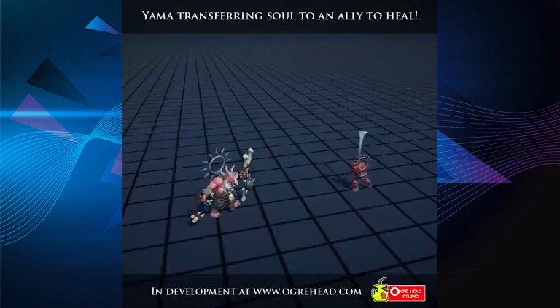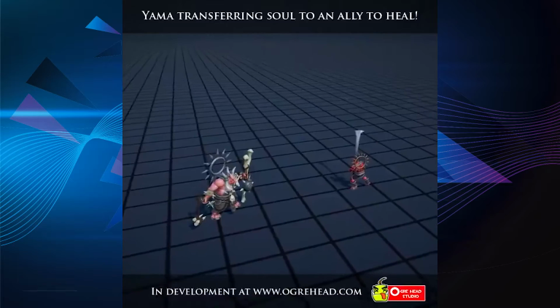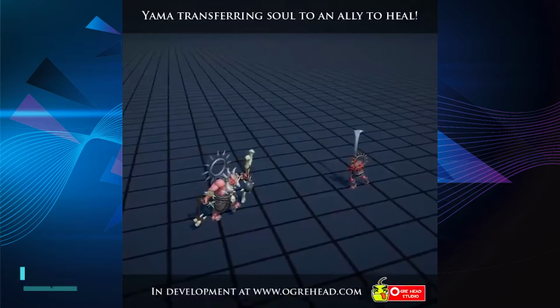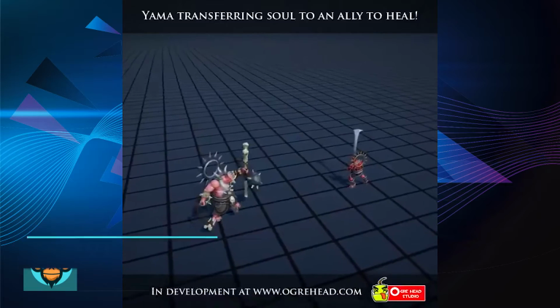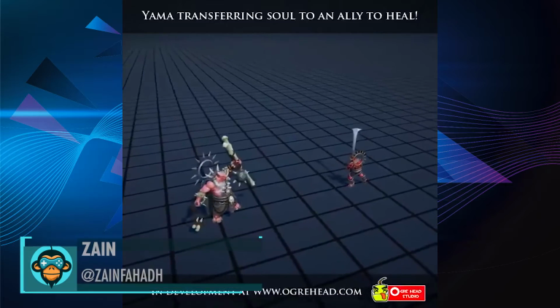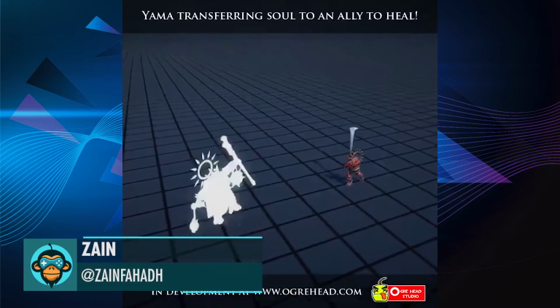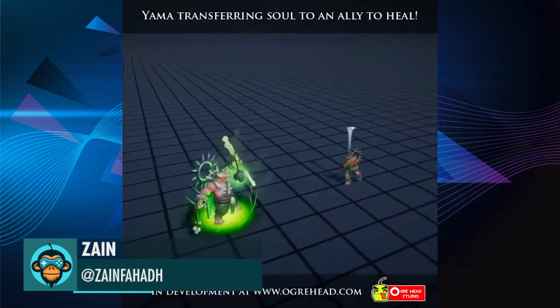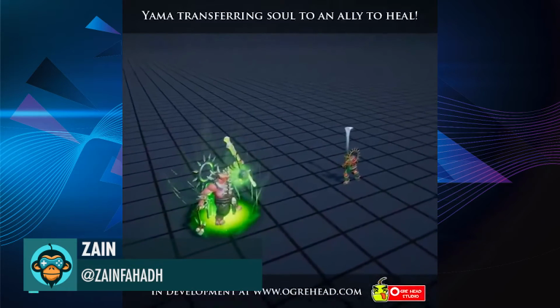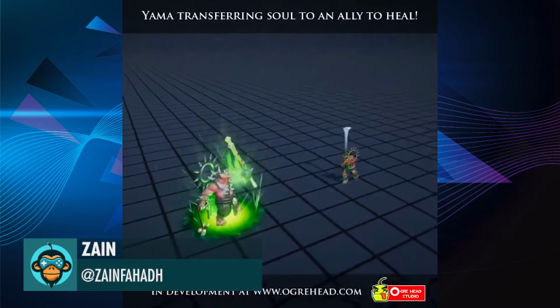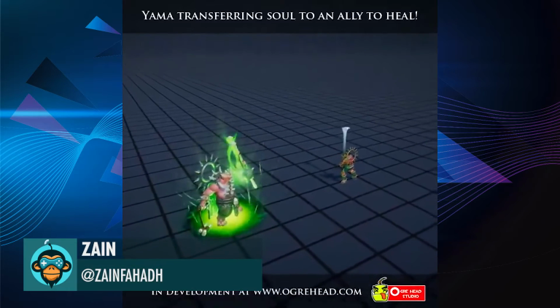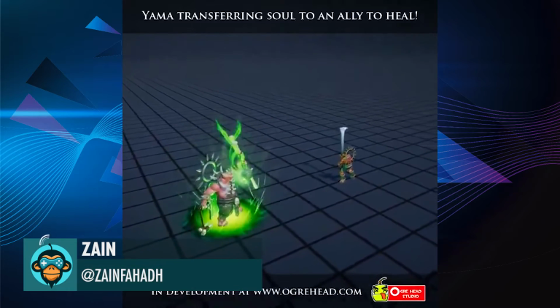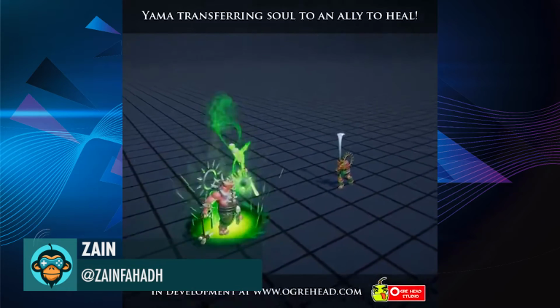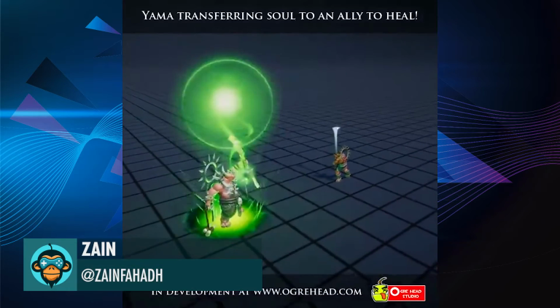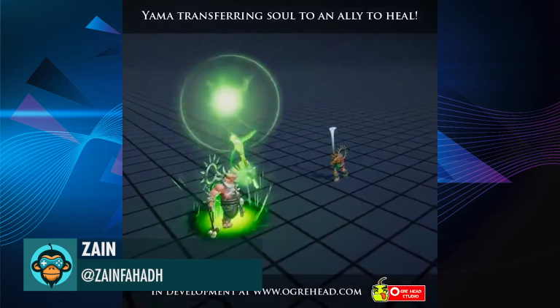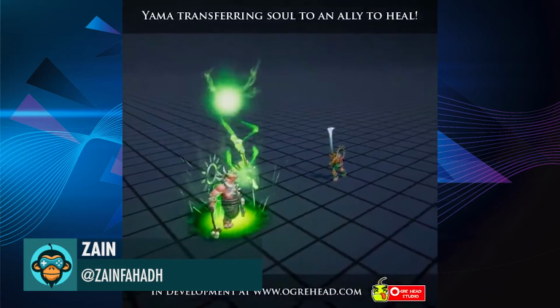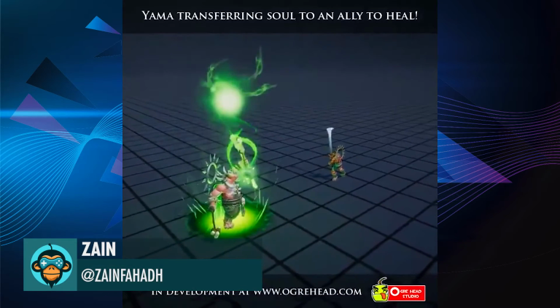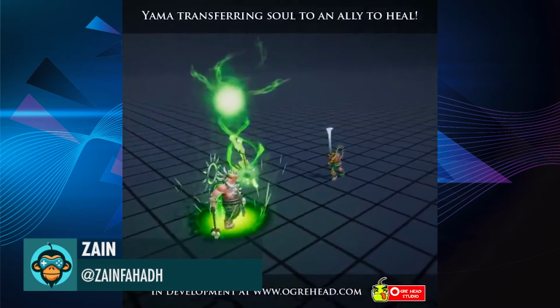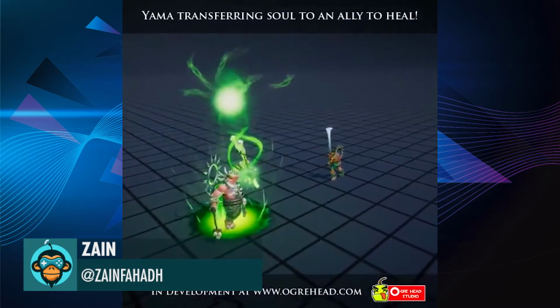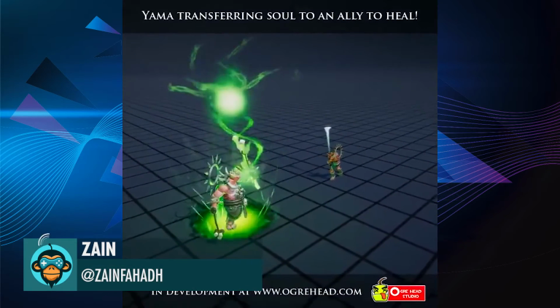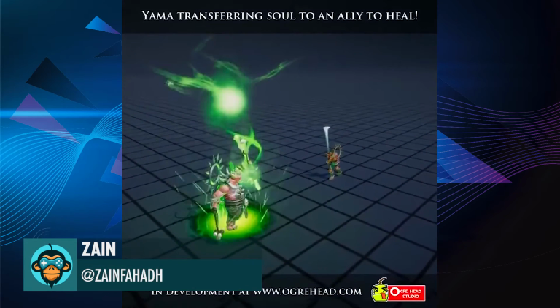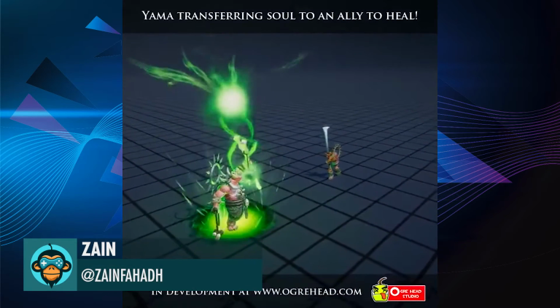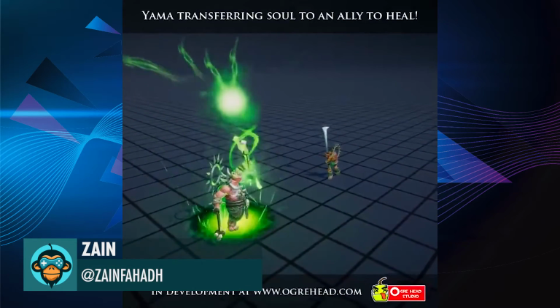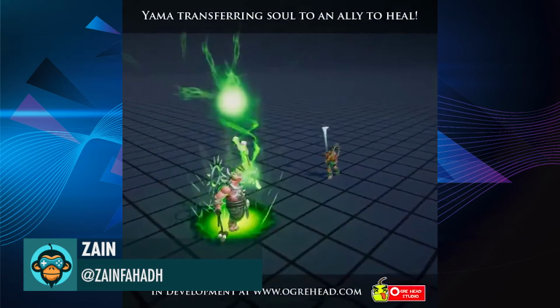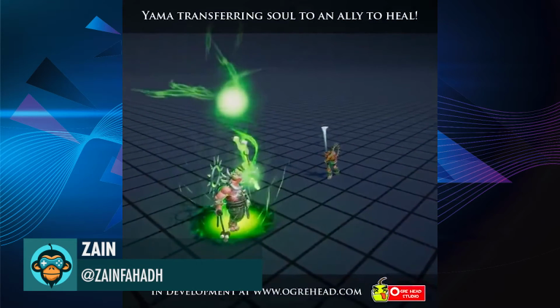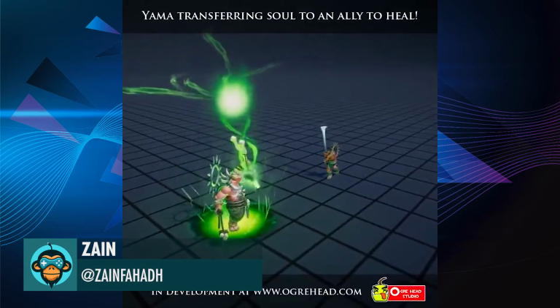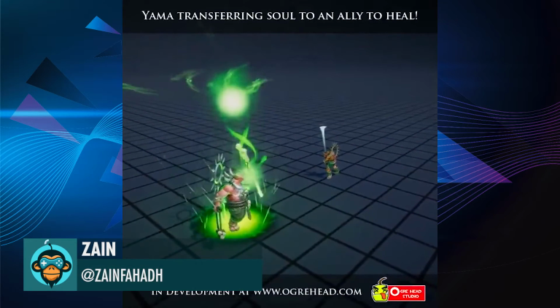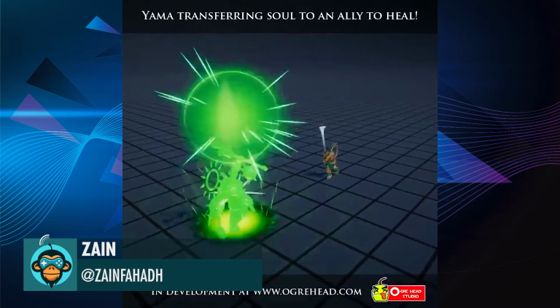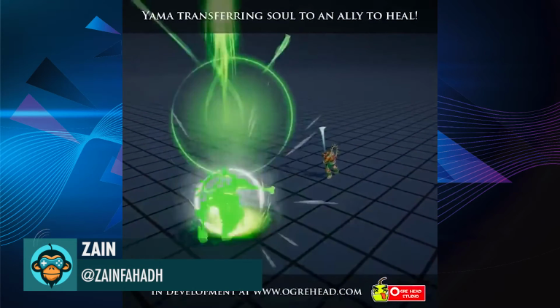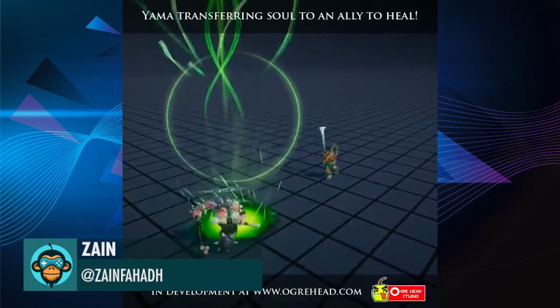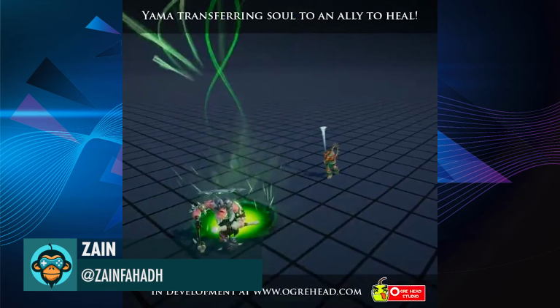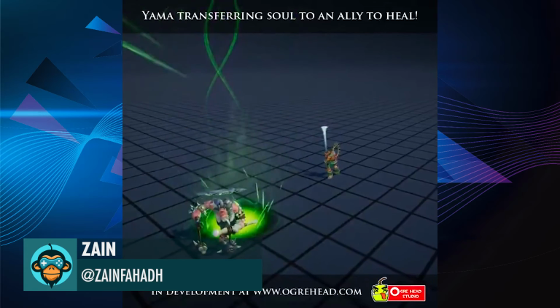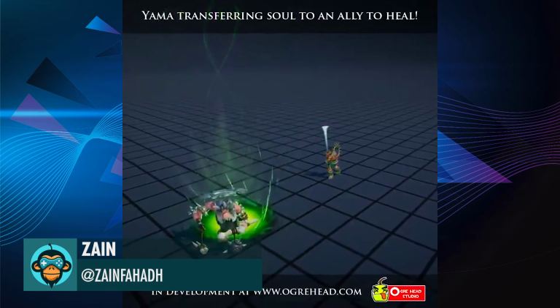A healer spell effect for a game at Ogrehead Studio by Zane.